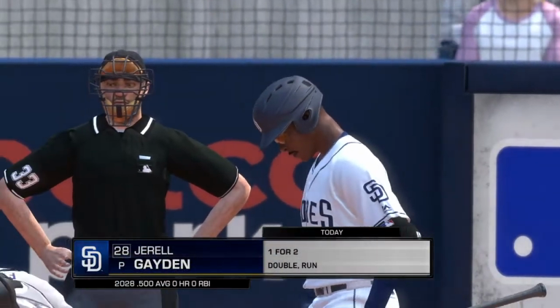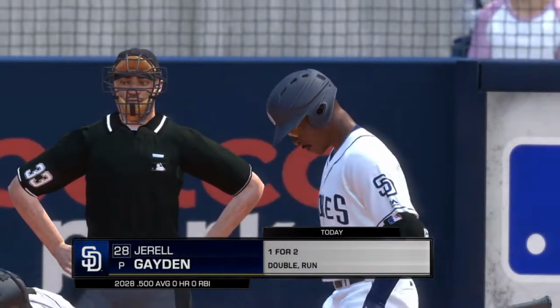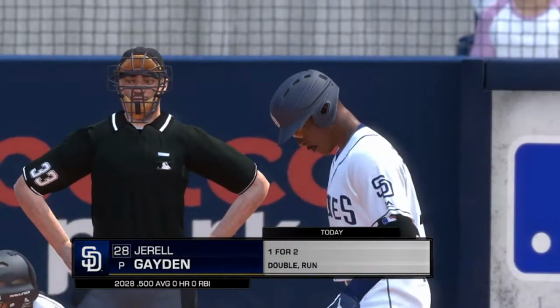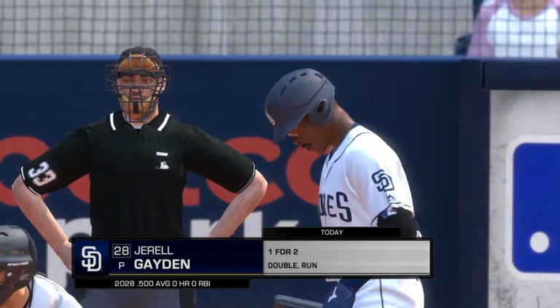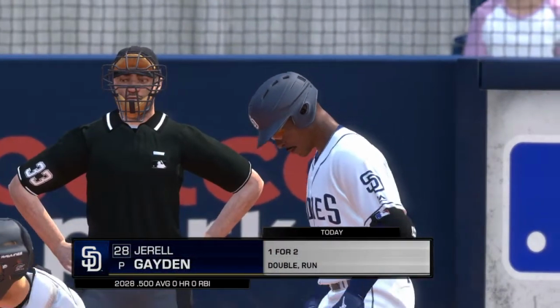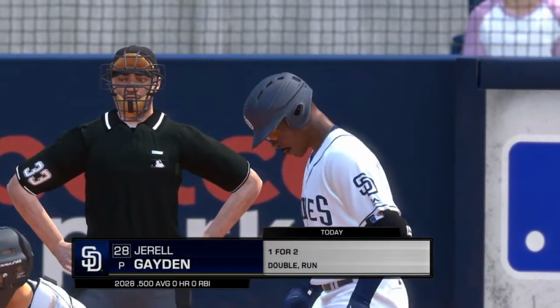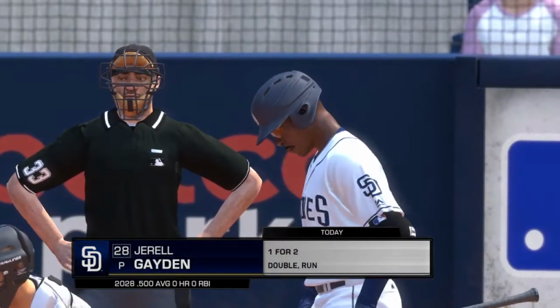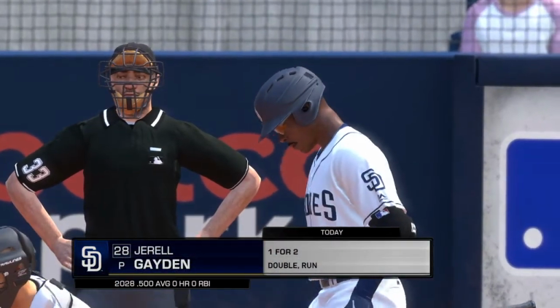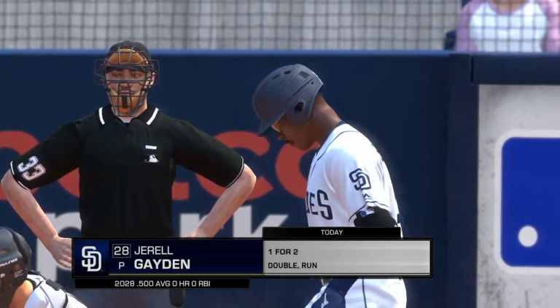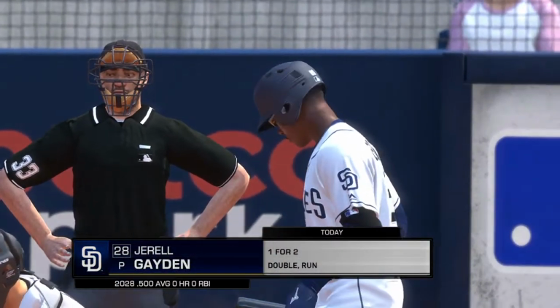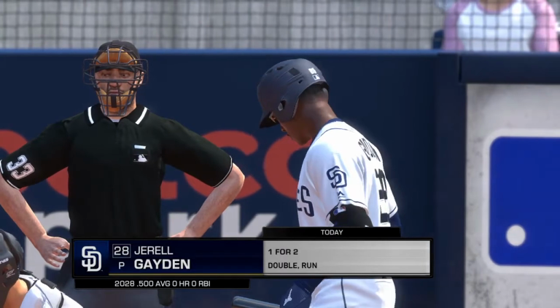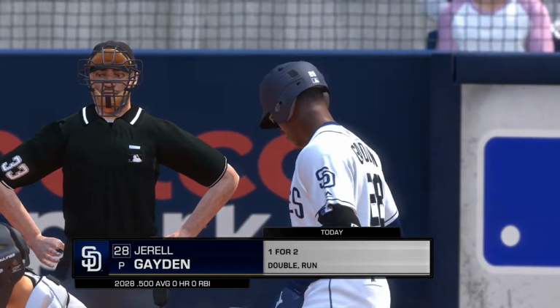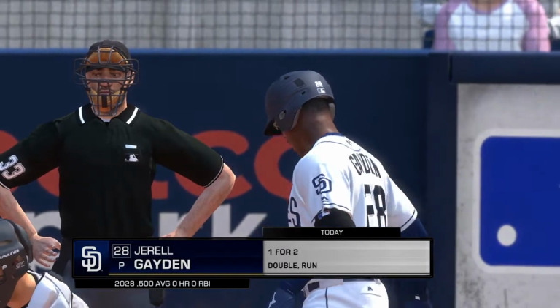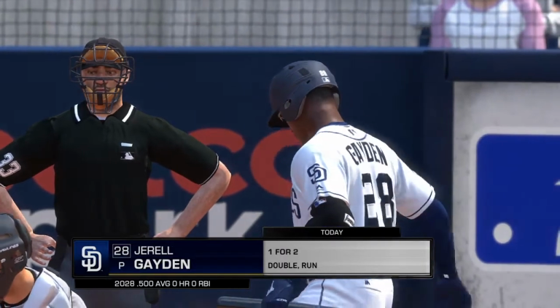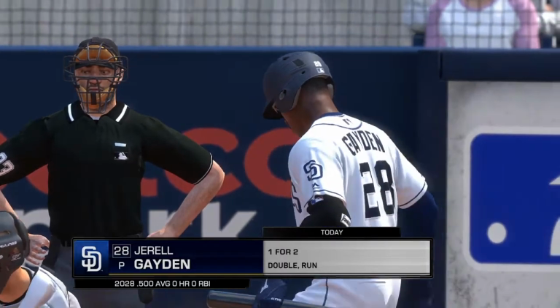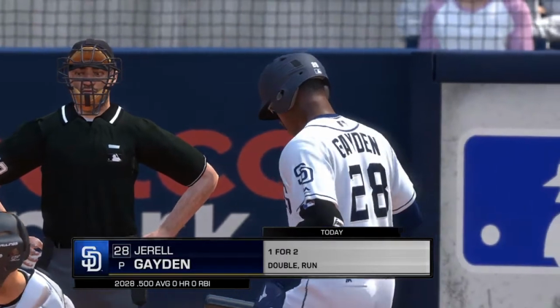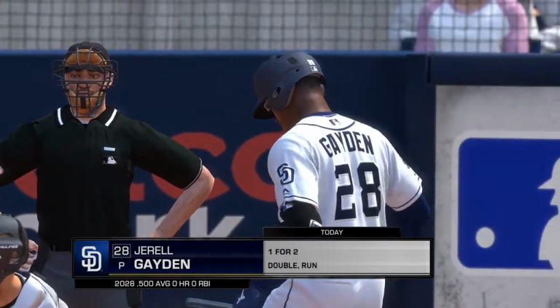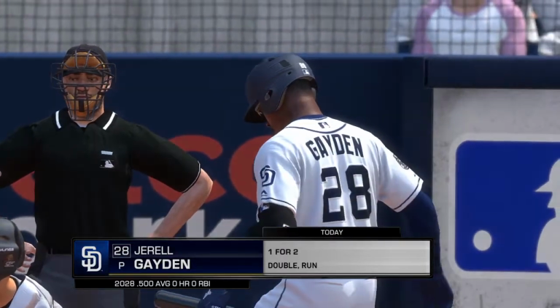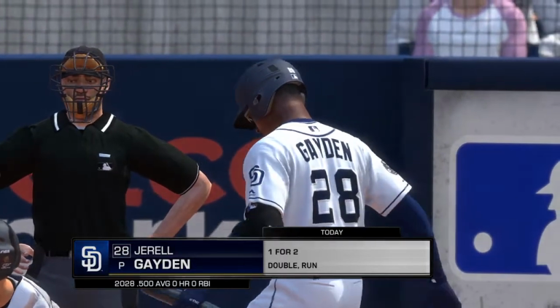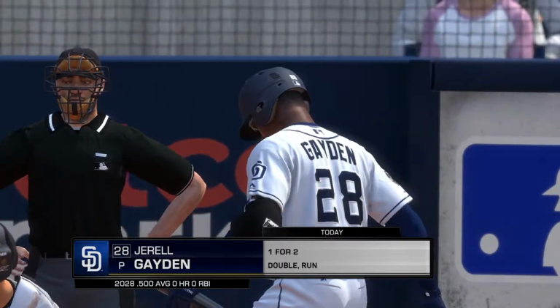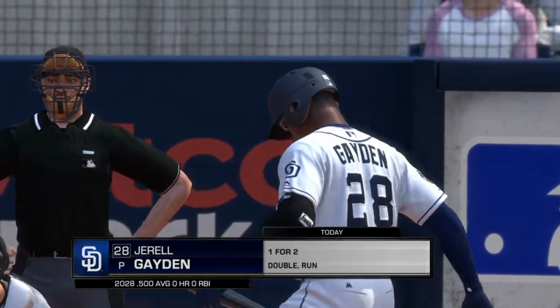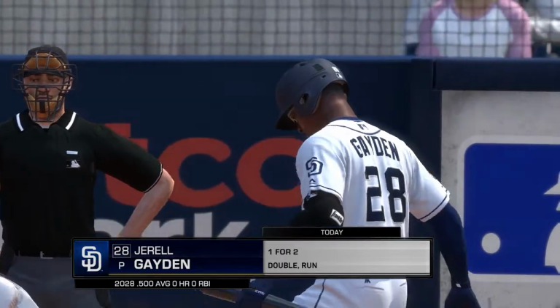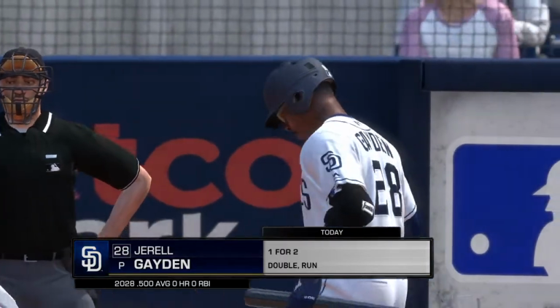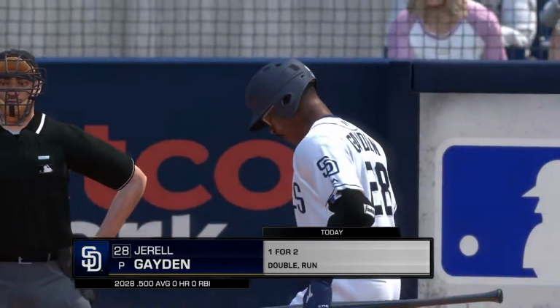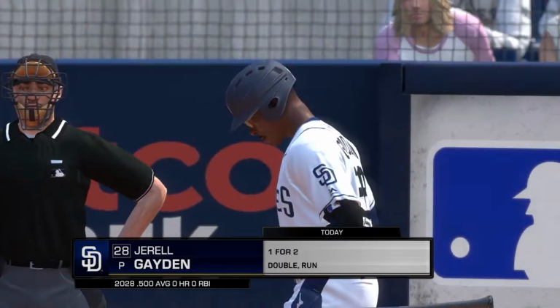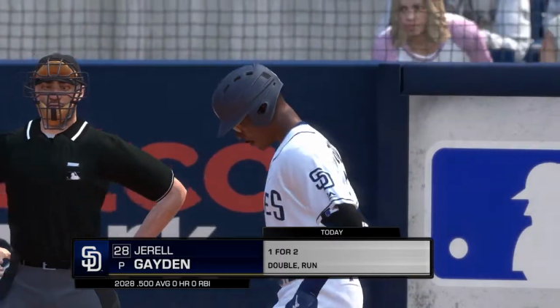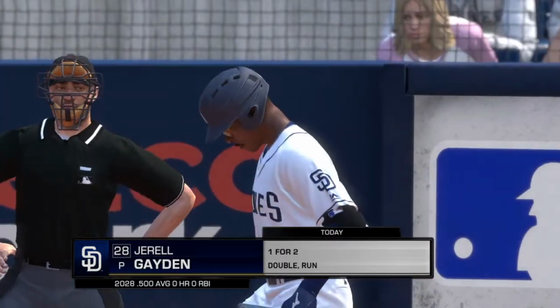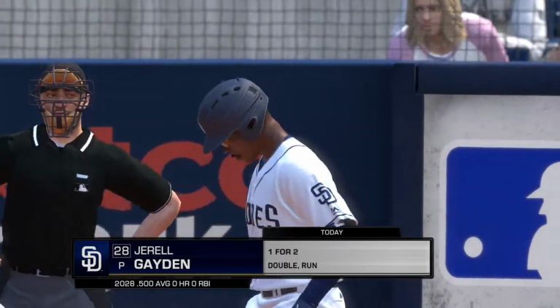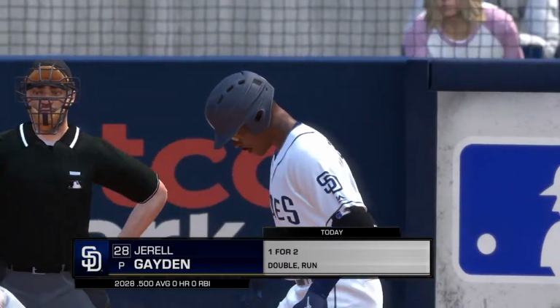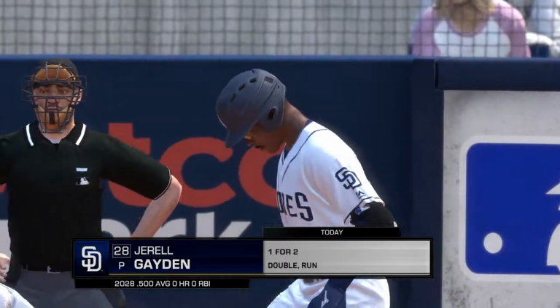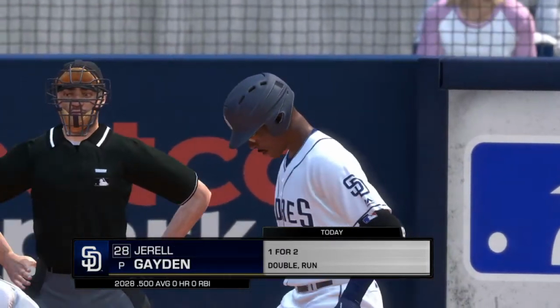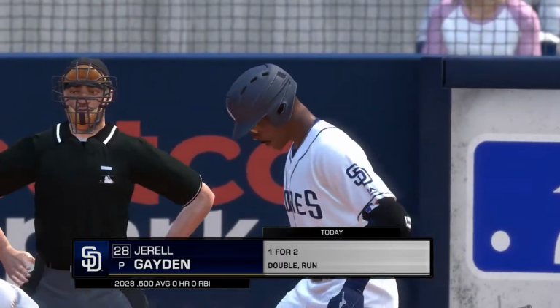Next, the hit will be the pitcher, number 28, one for two with a double on the ledger so far.